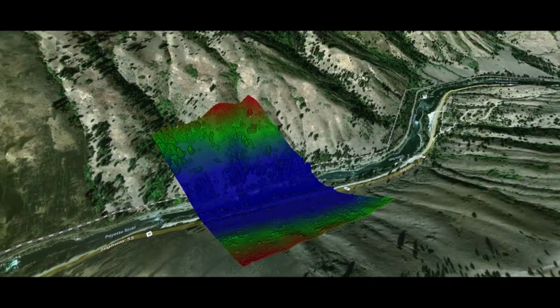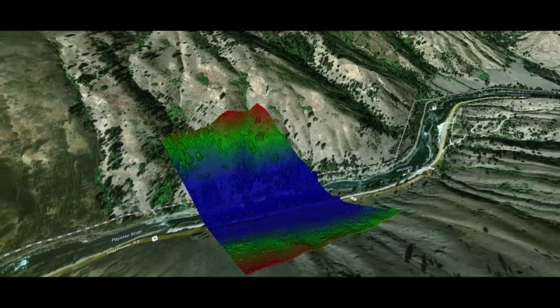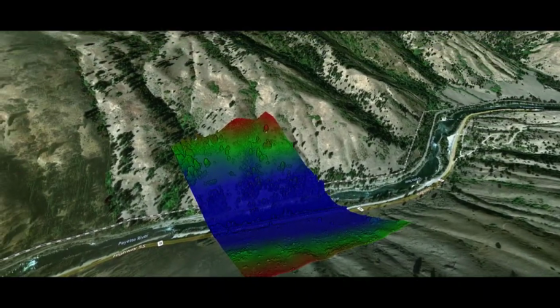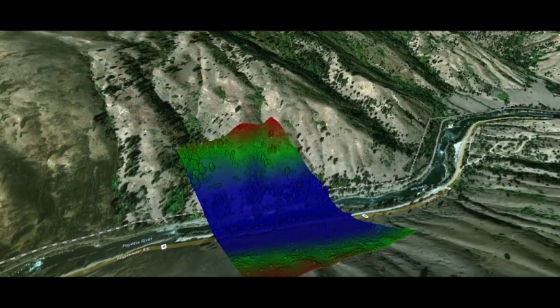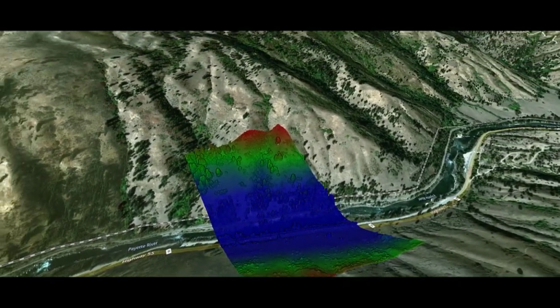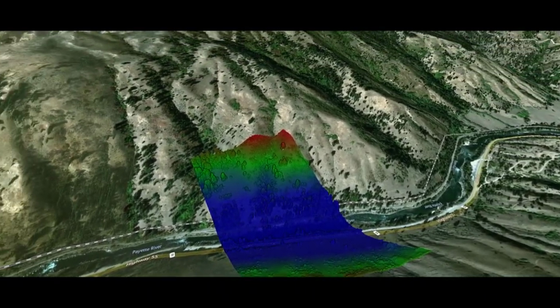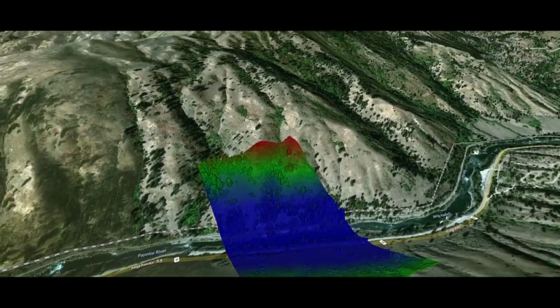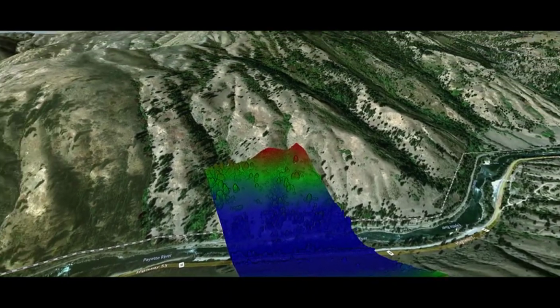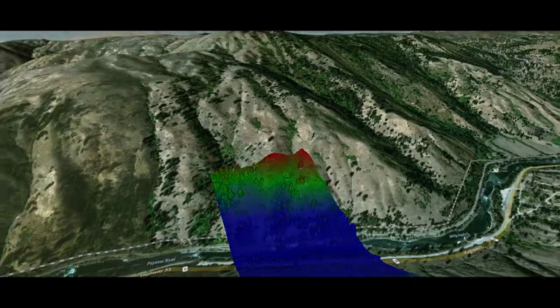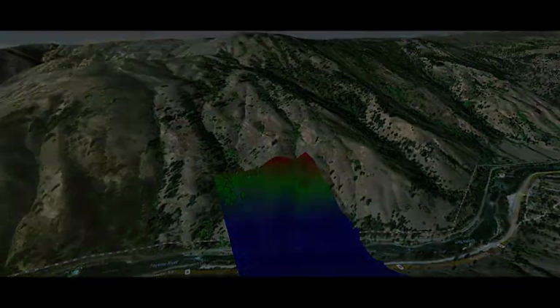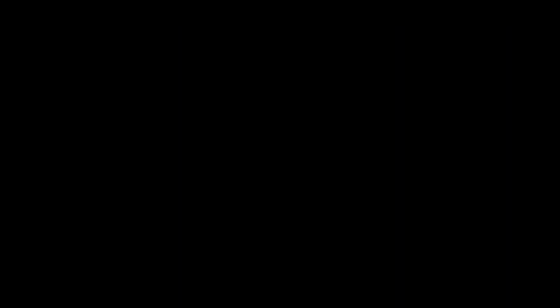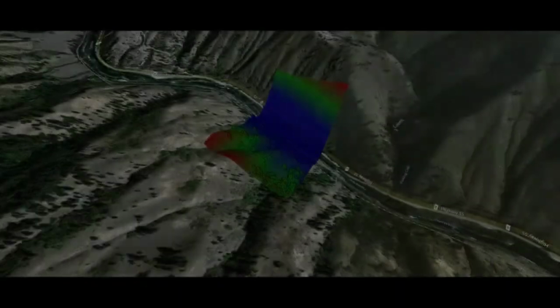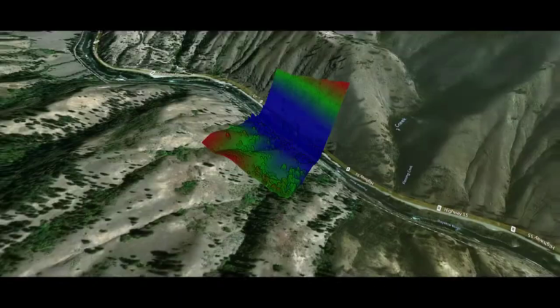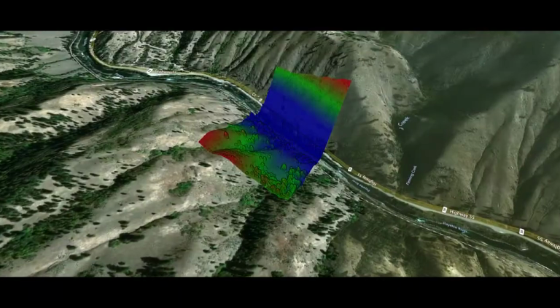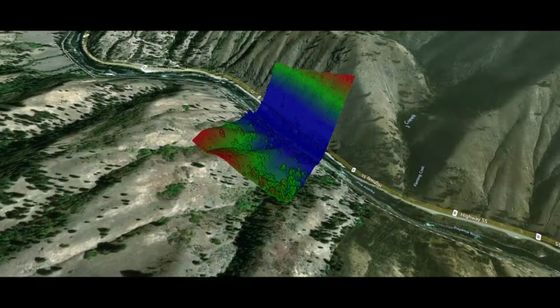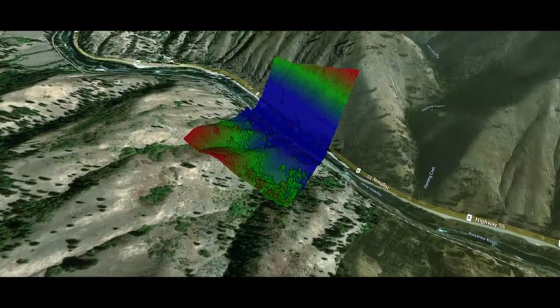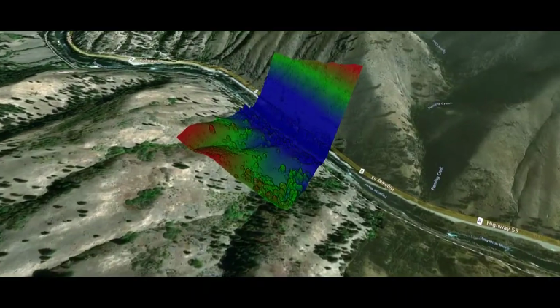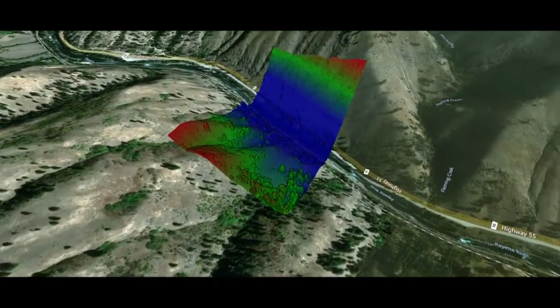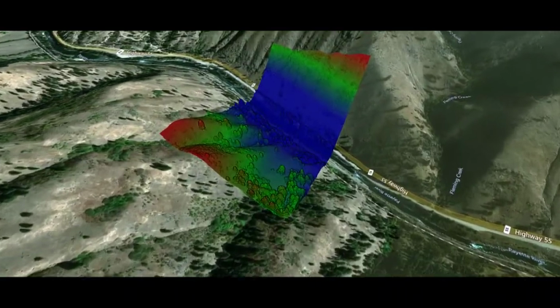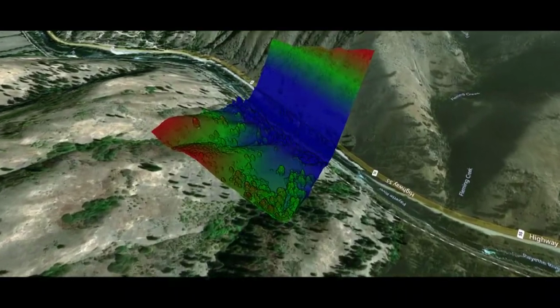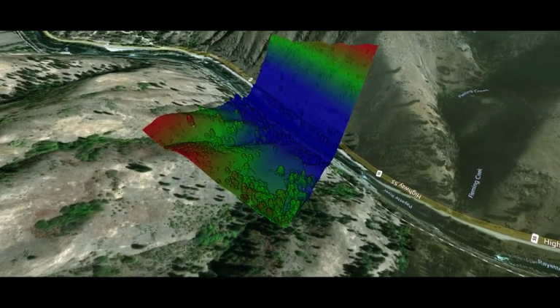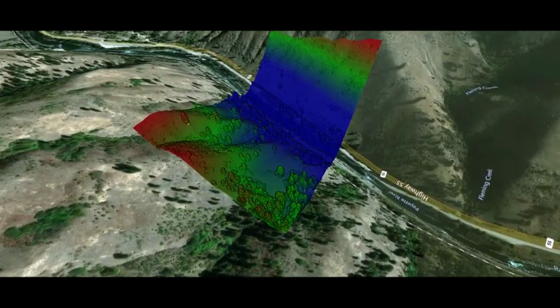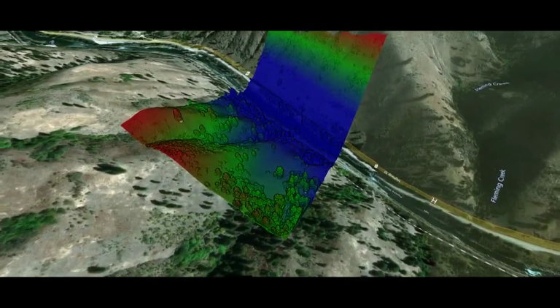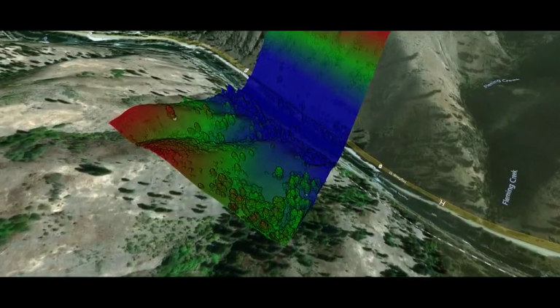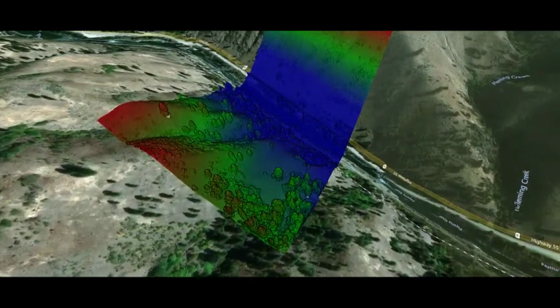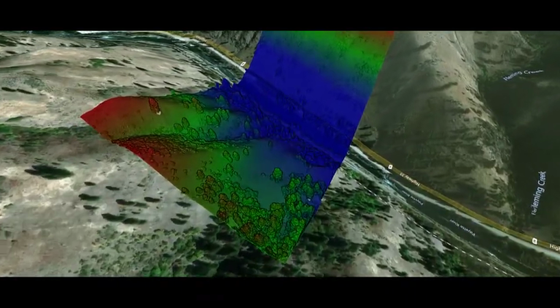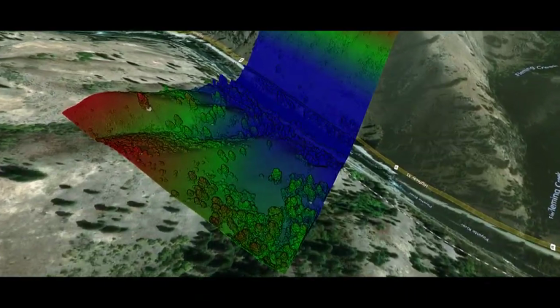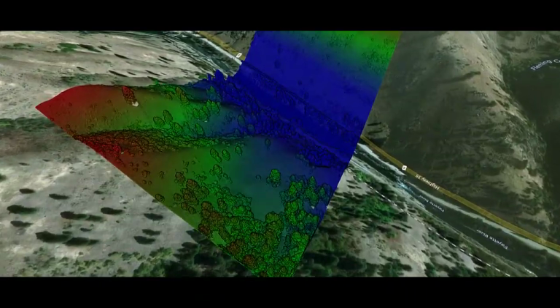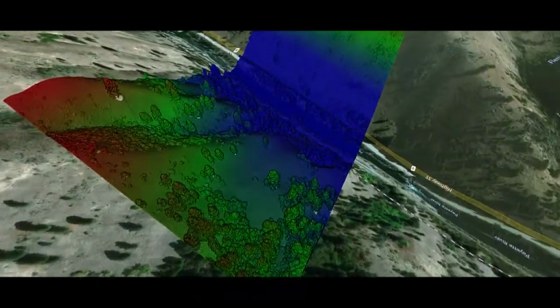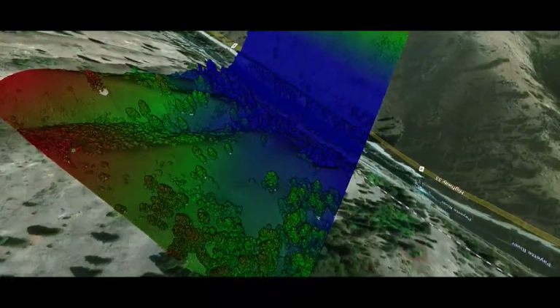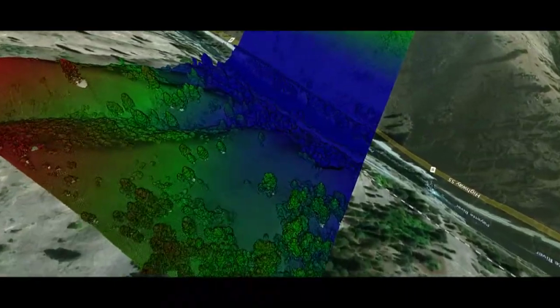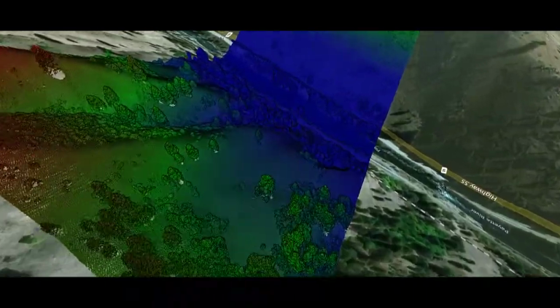Shortly after the invention of the laser, the first LiDAR system was invented in 1961 by Malcolm Stitch and the Hughes Aircraft Company.